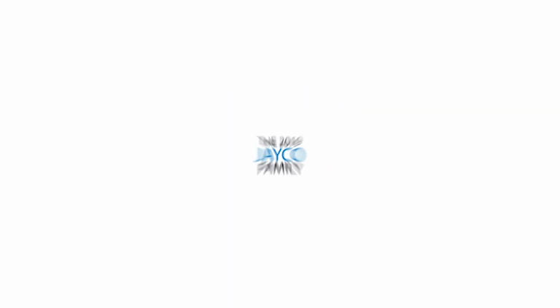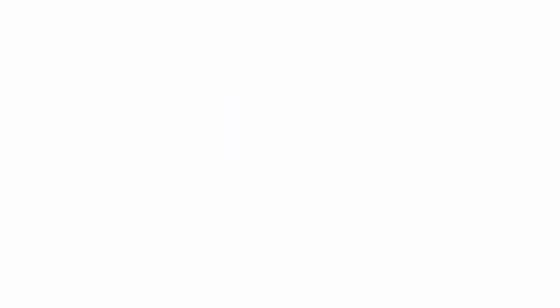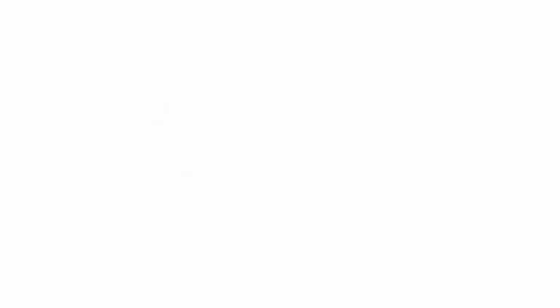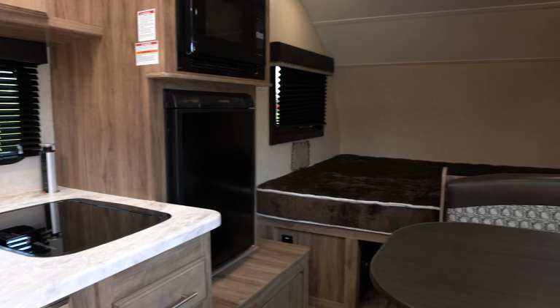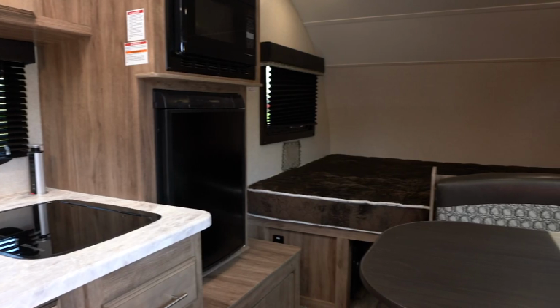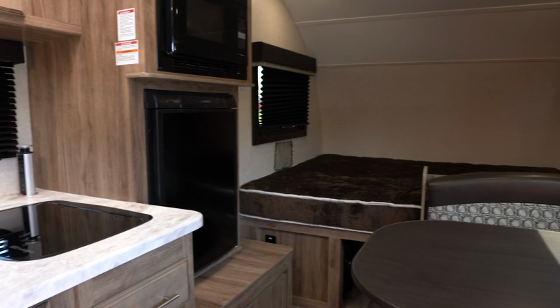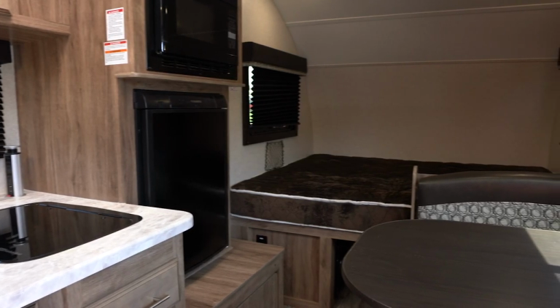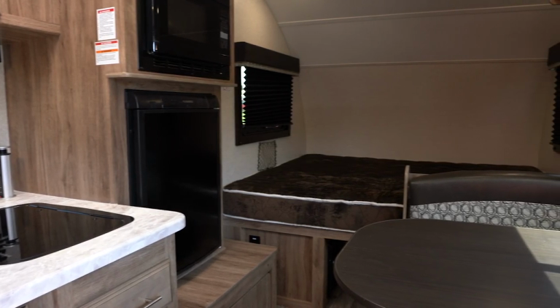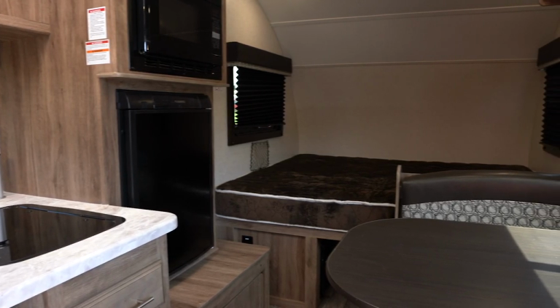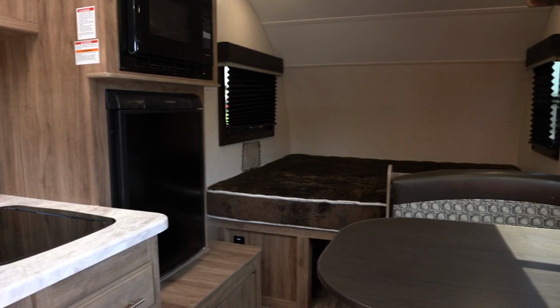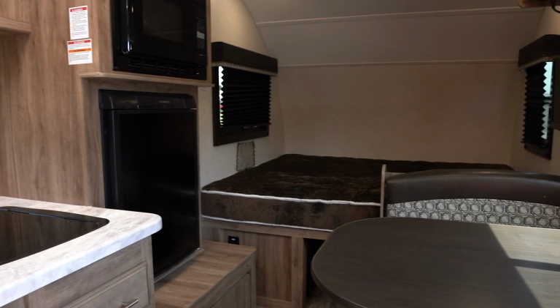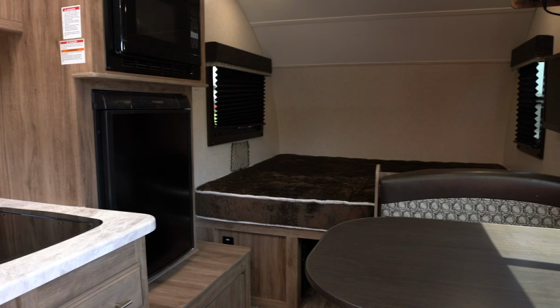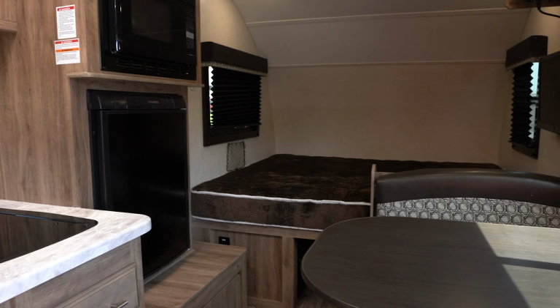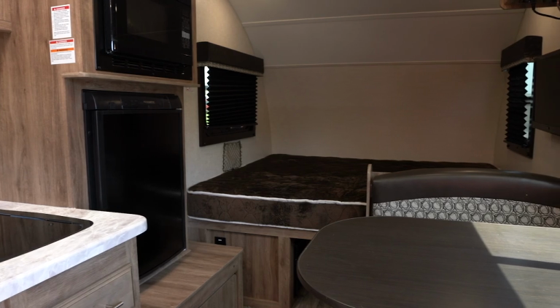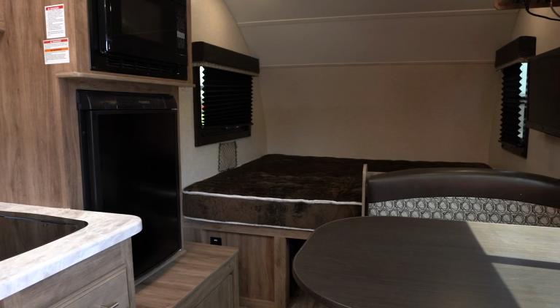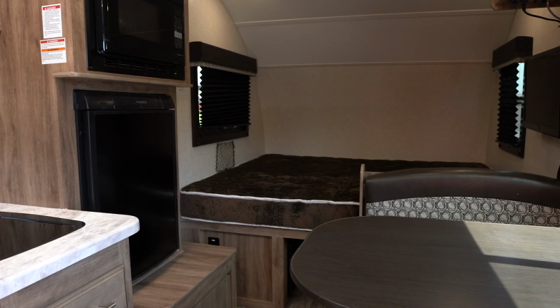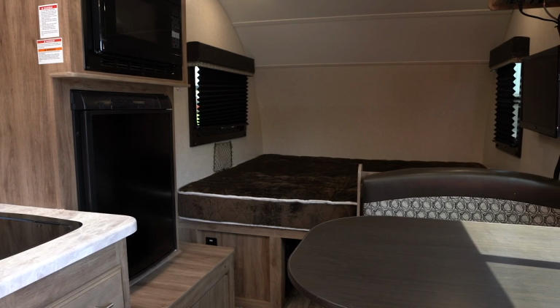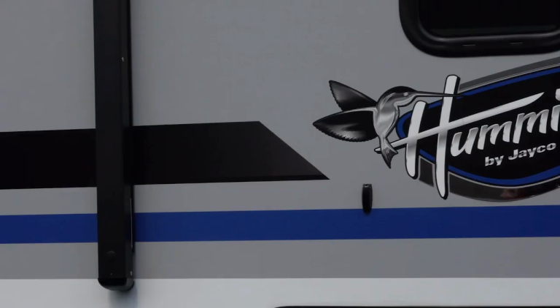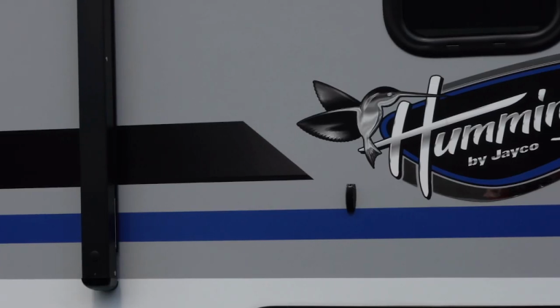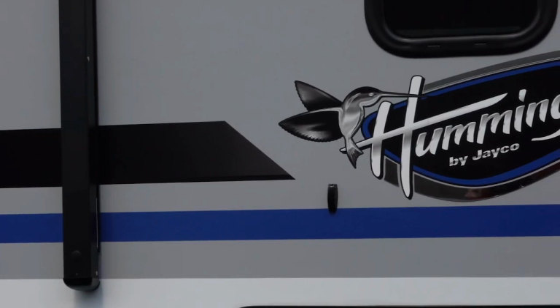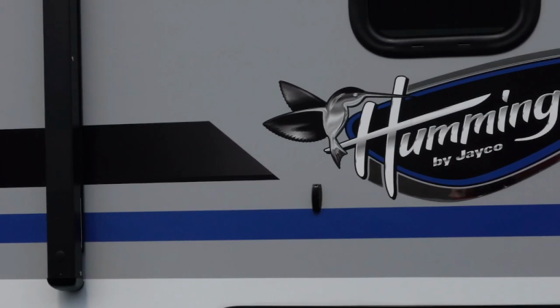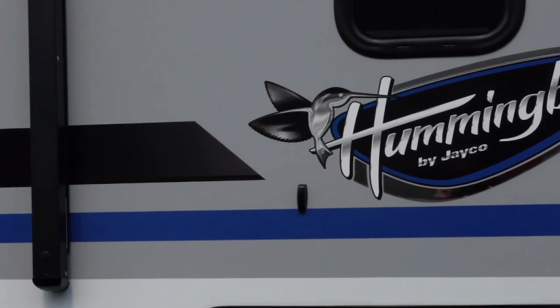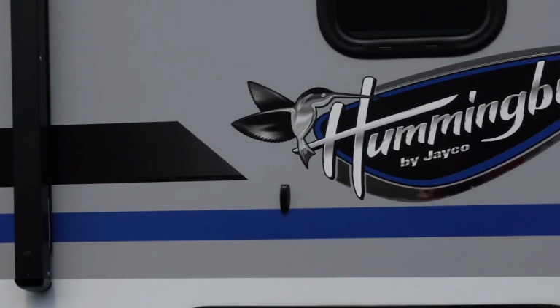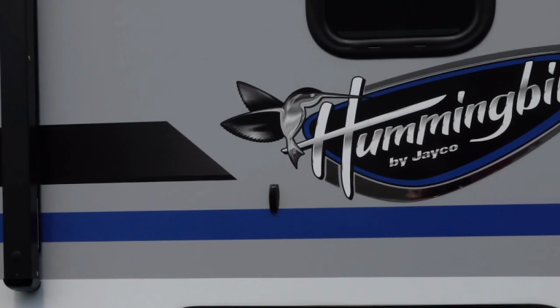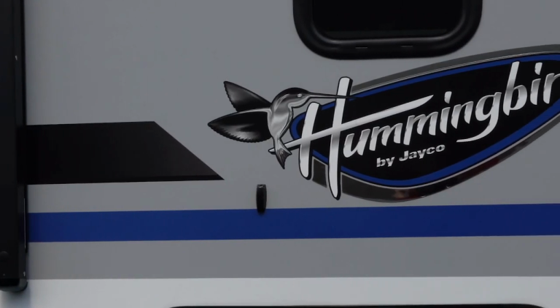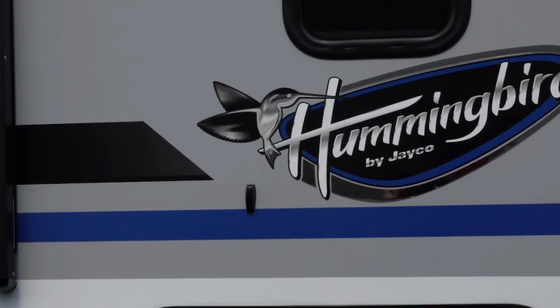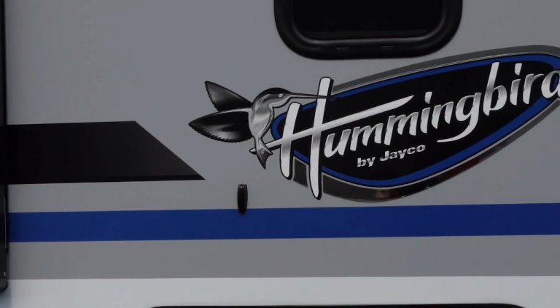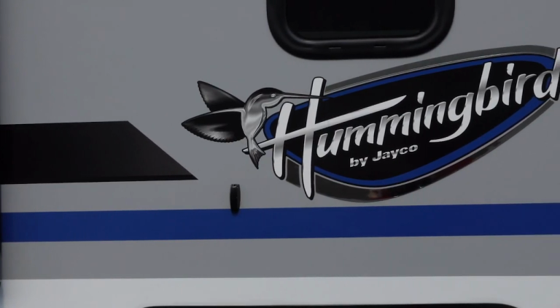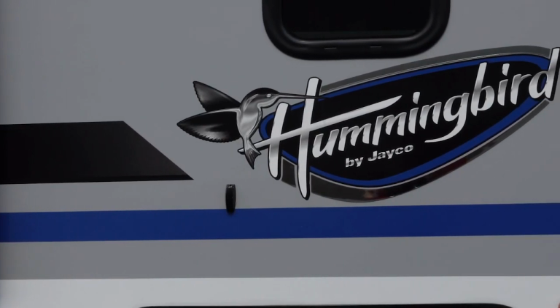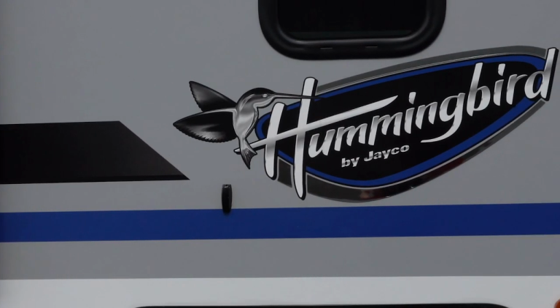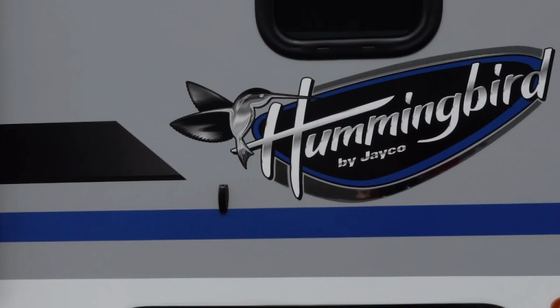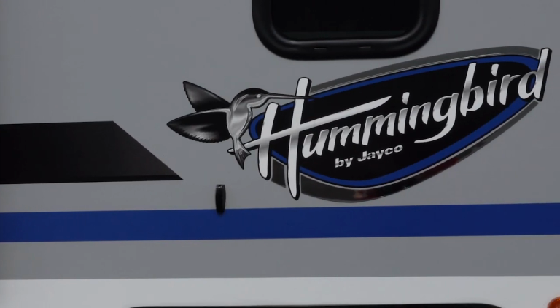A little bit of small, a lot of awesome. Introducing the 2019 Jayco Hummingbird.